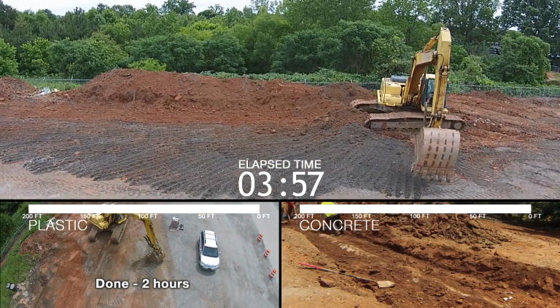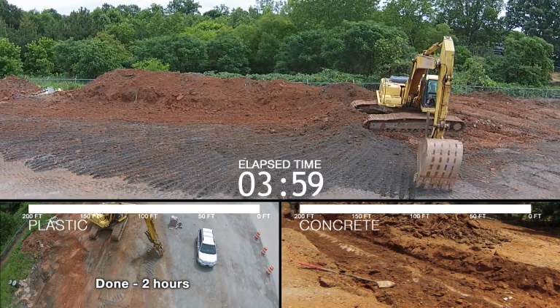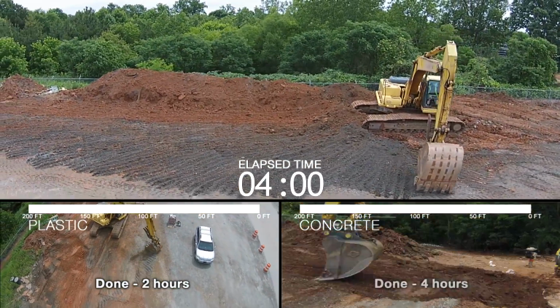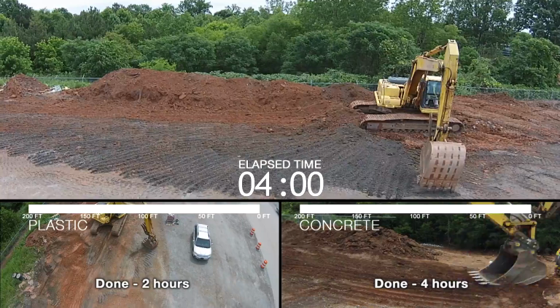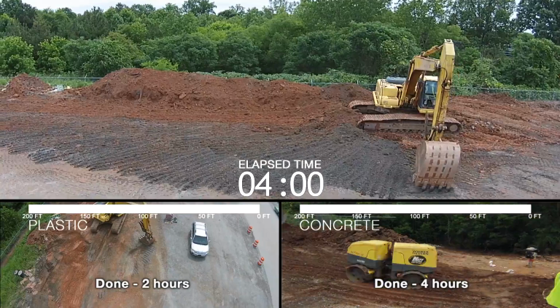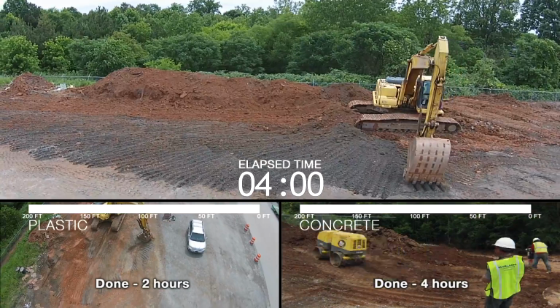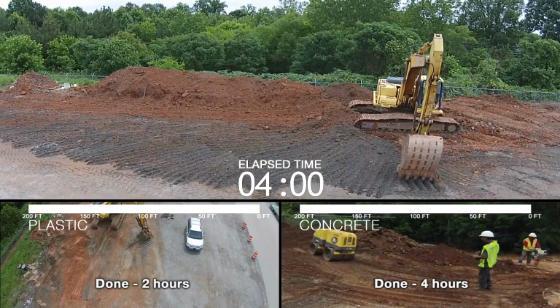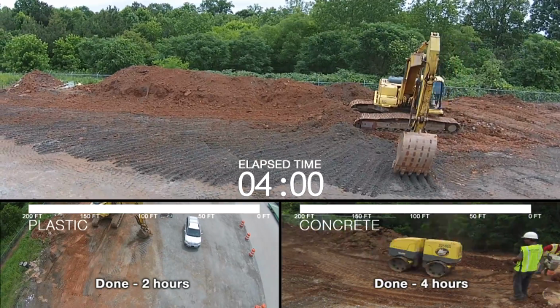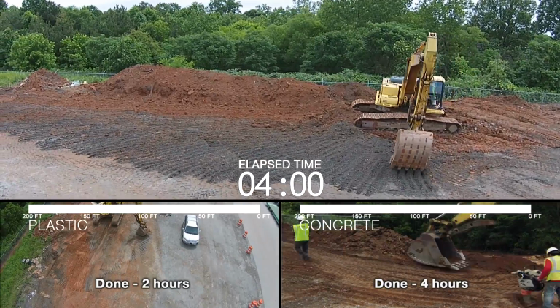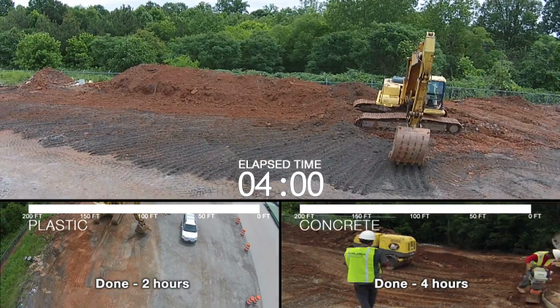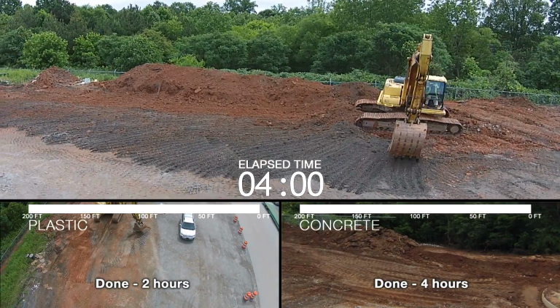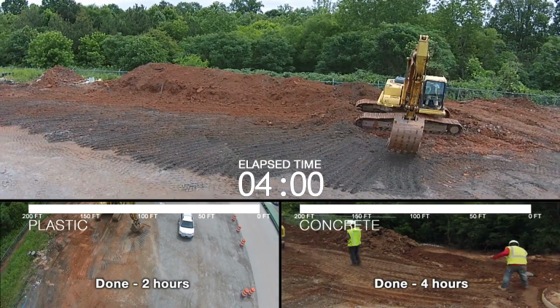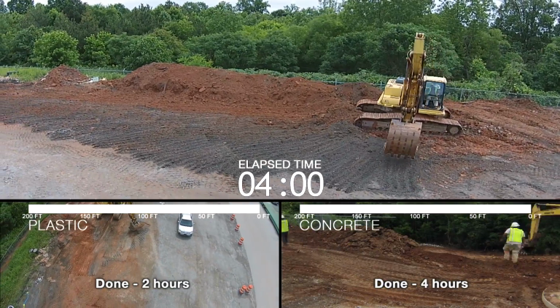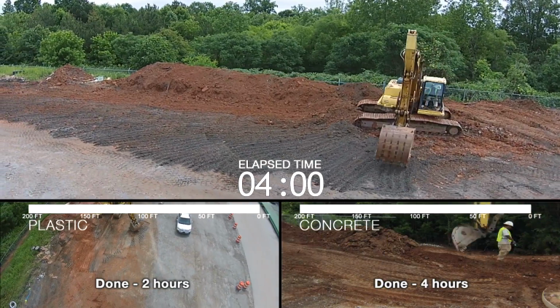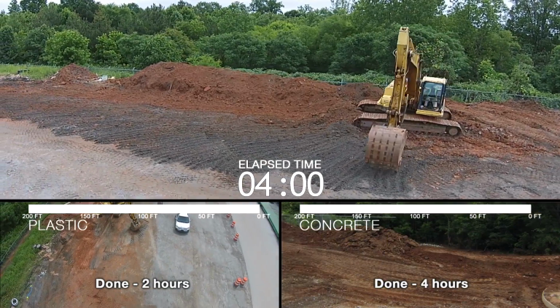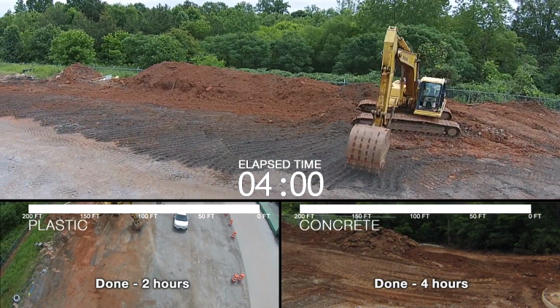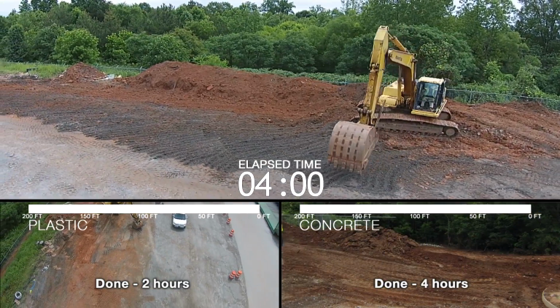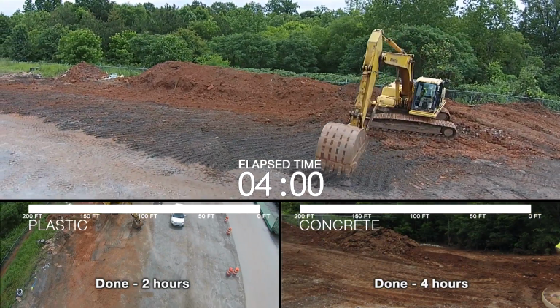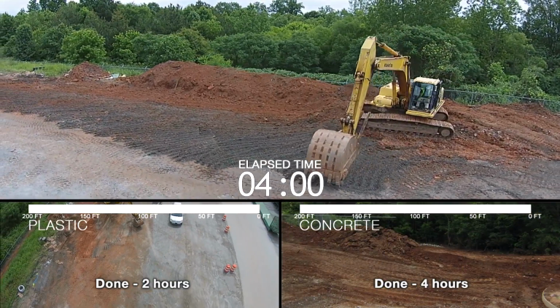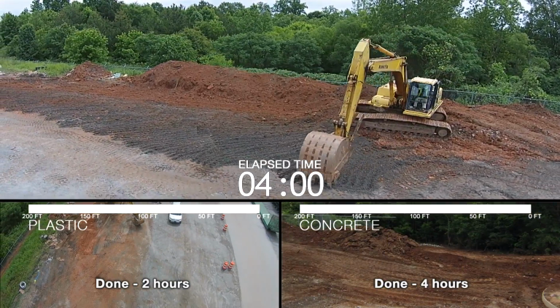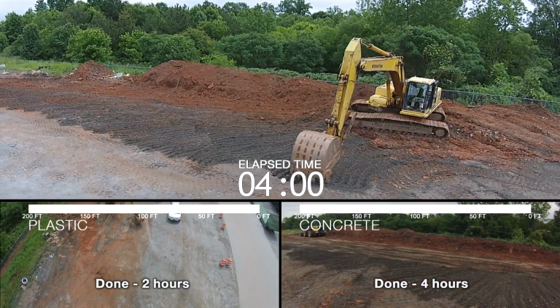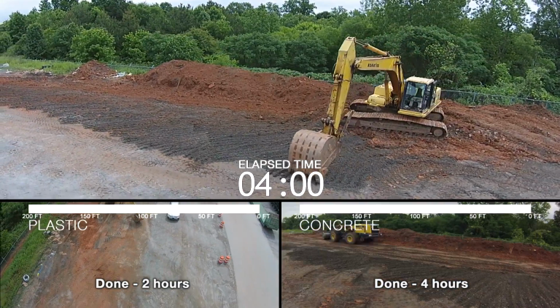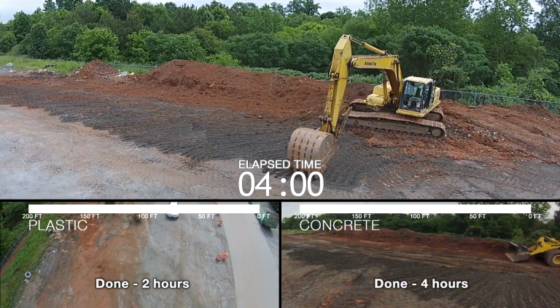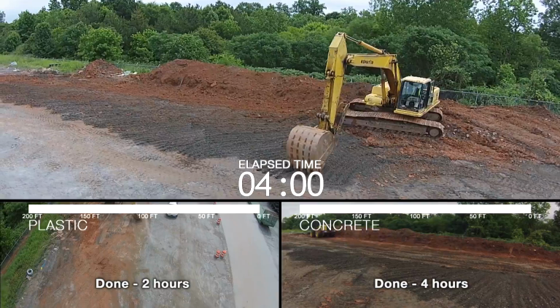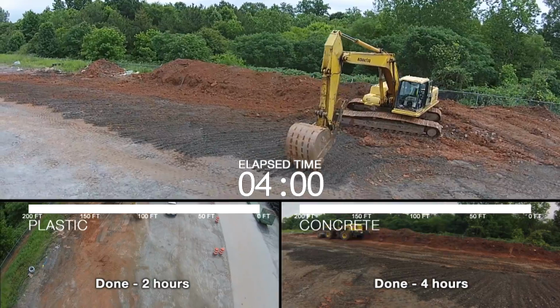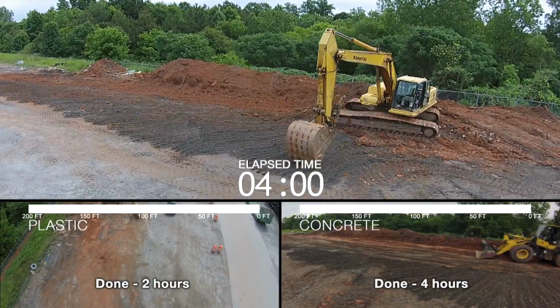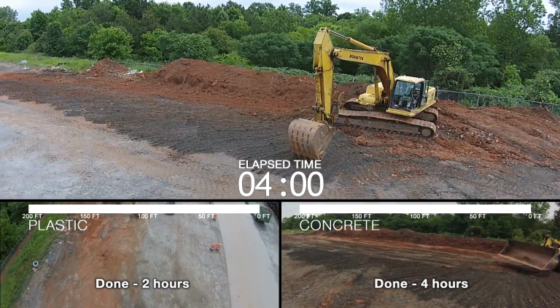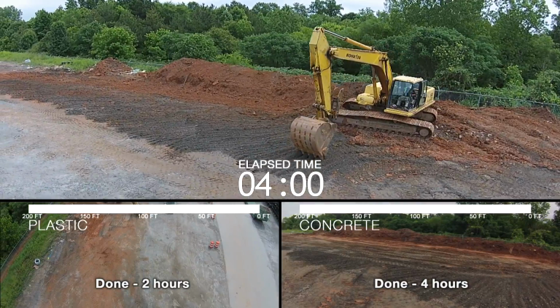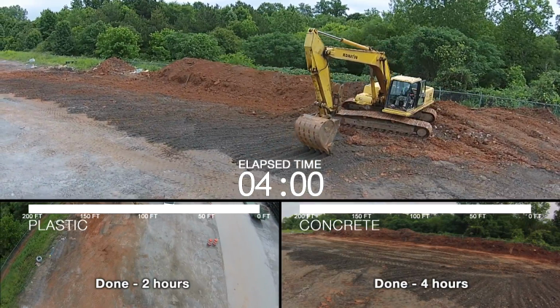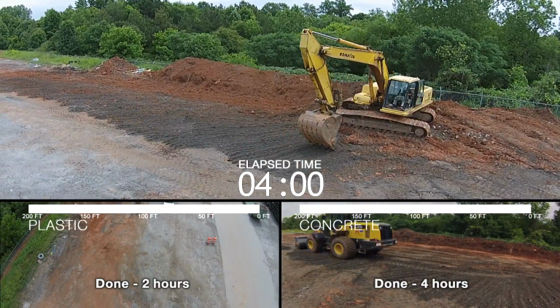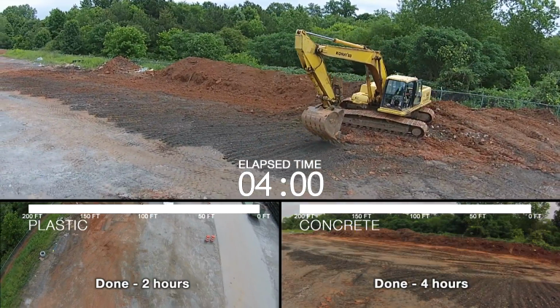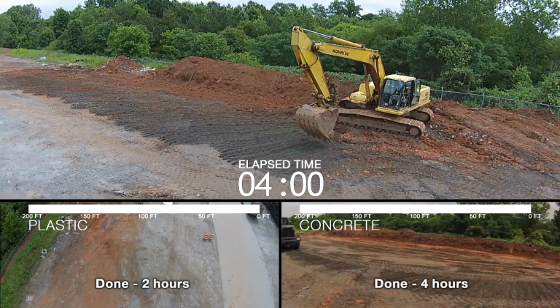On this project, to install 200 feet of polyethylene pipe only took two hours, and to install 200 feet of concrete pipe took four hours.